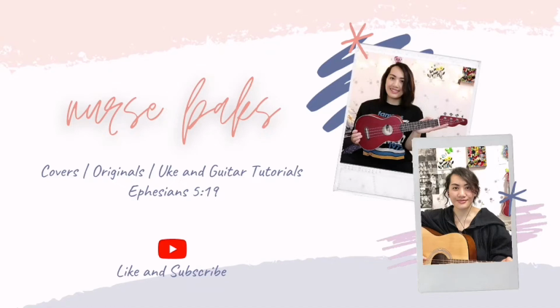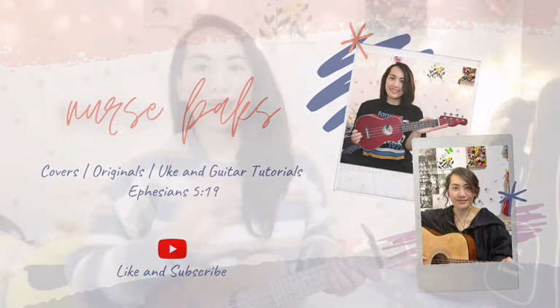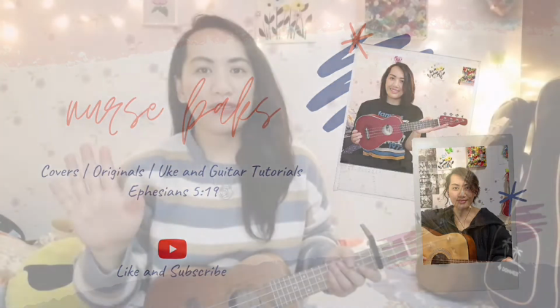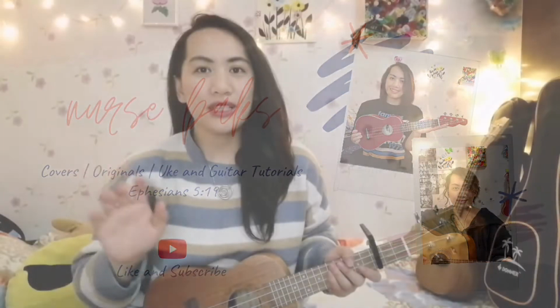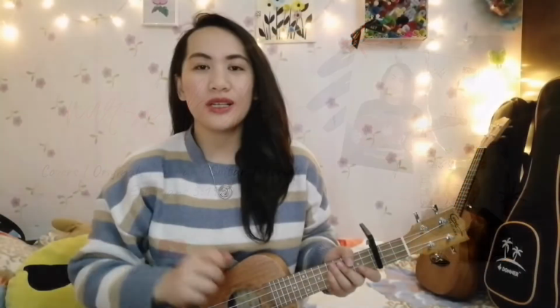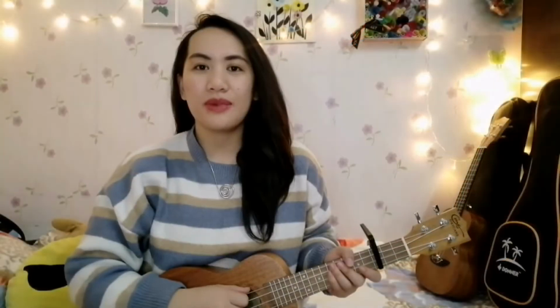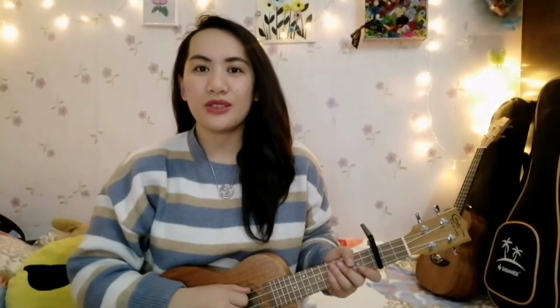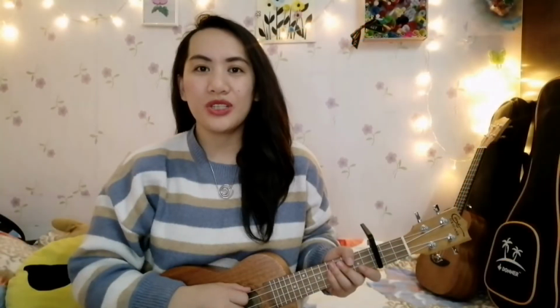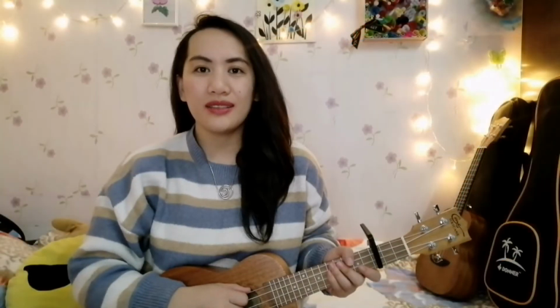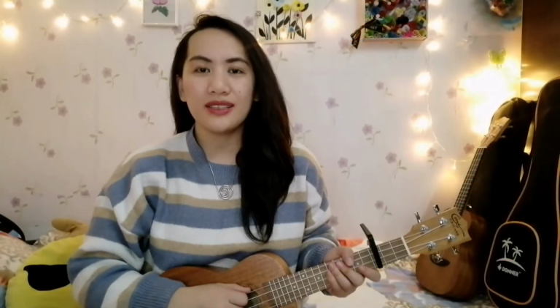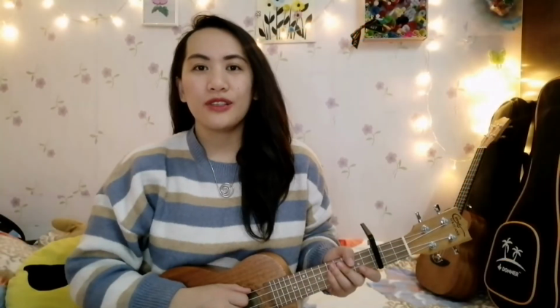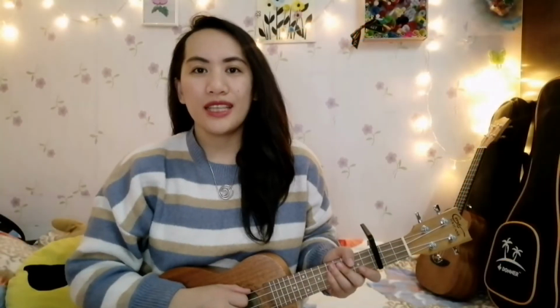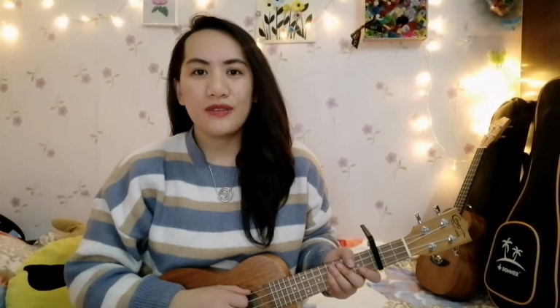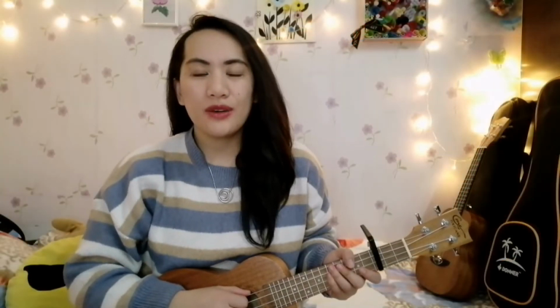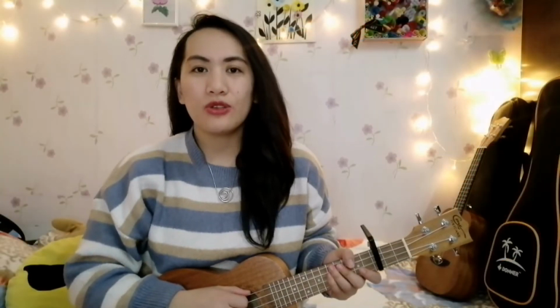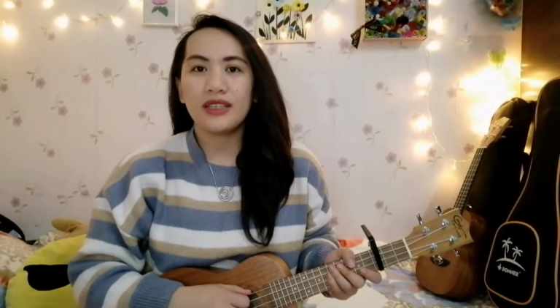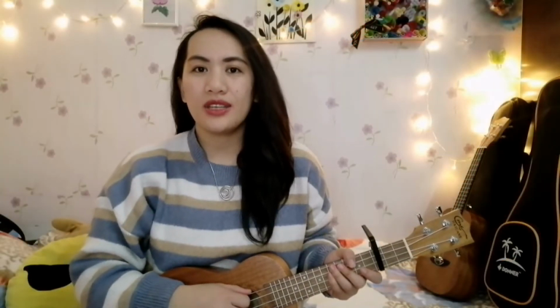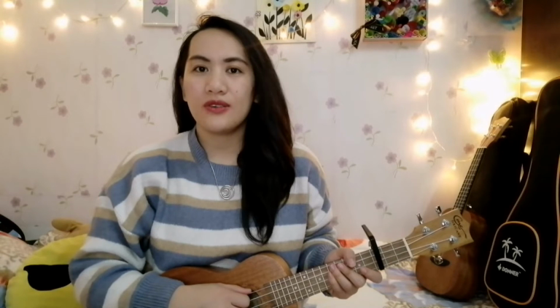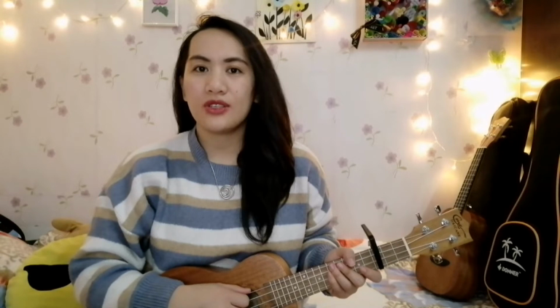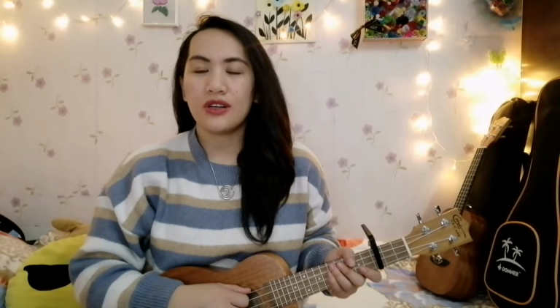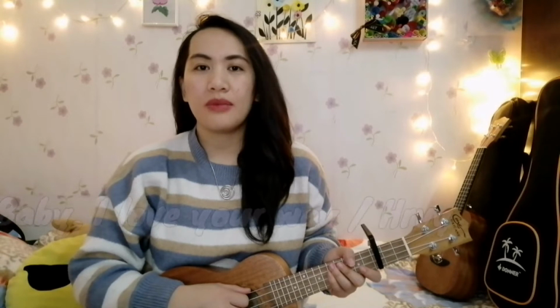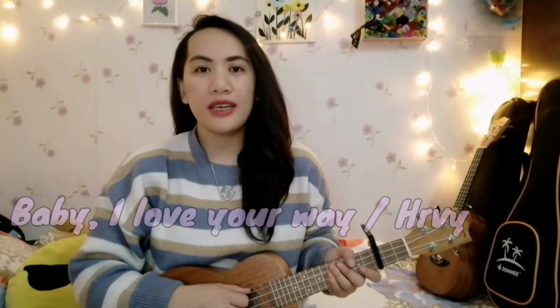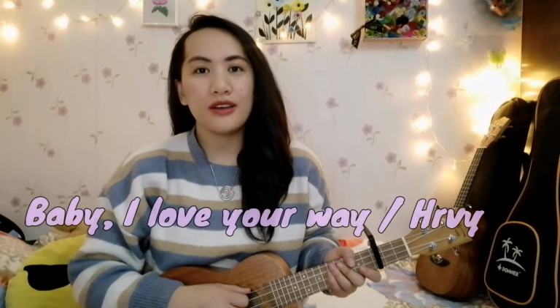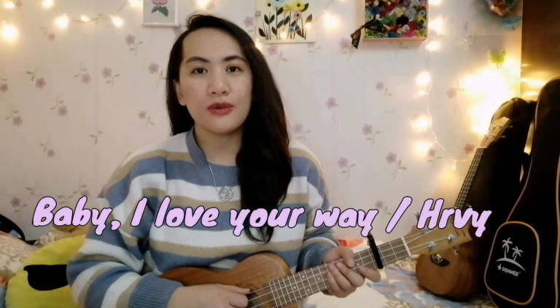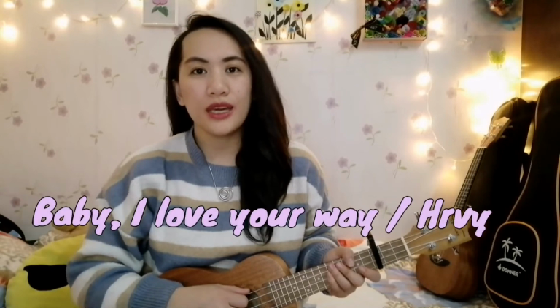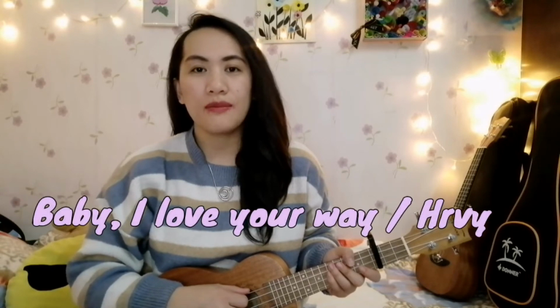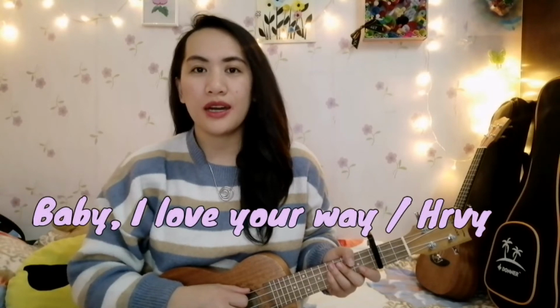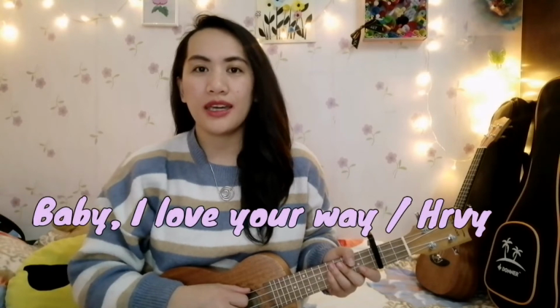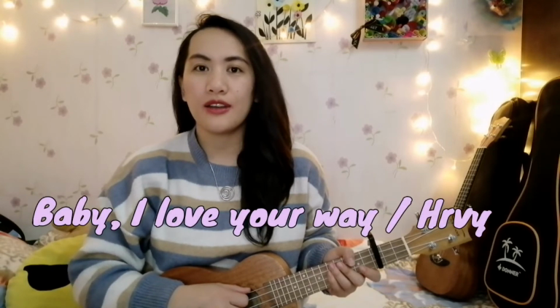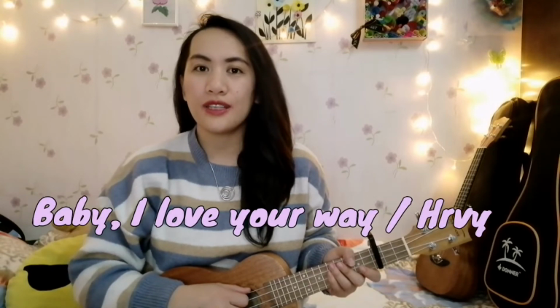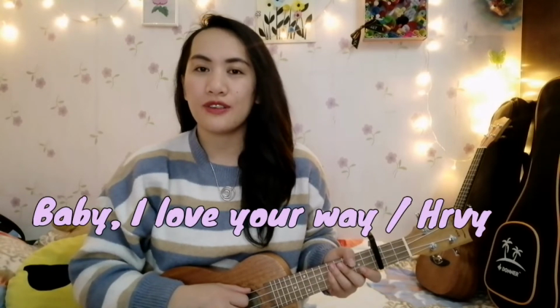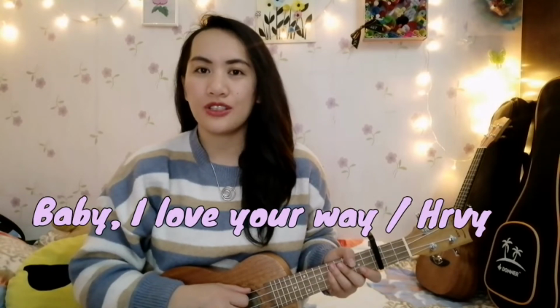Hello everyone! Welcome back to my channel. For today's video, I will be teaching you the song Baby I Love Your Way.